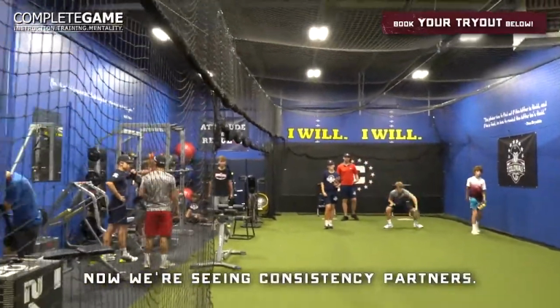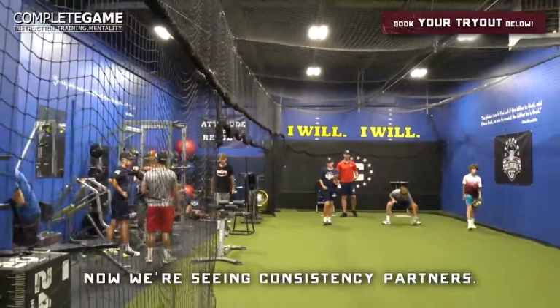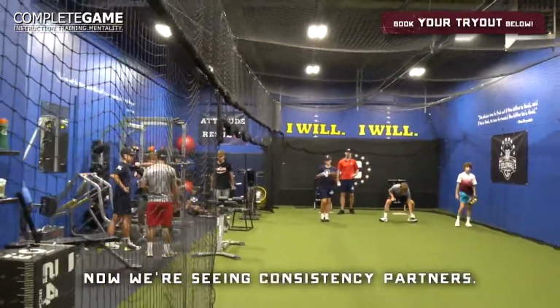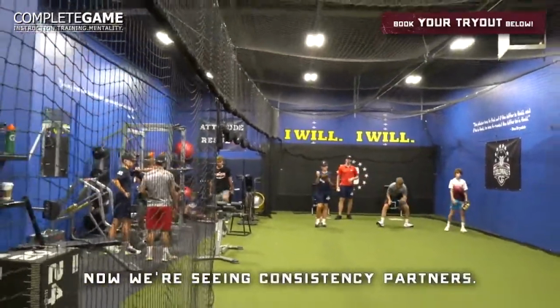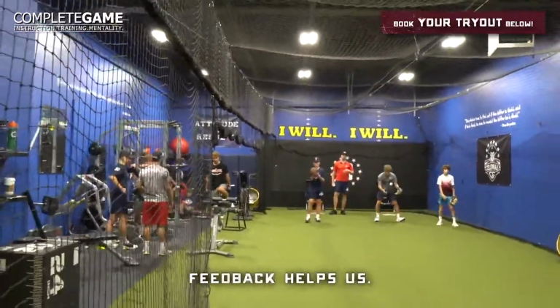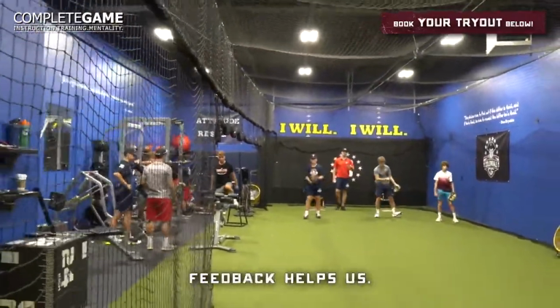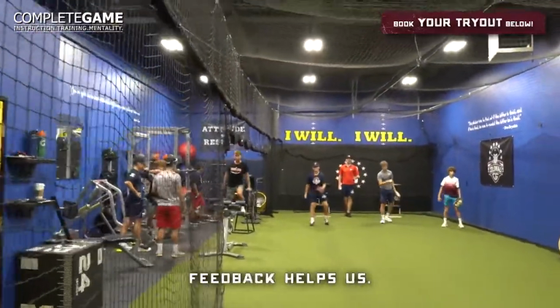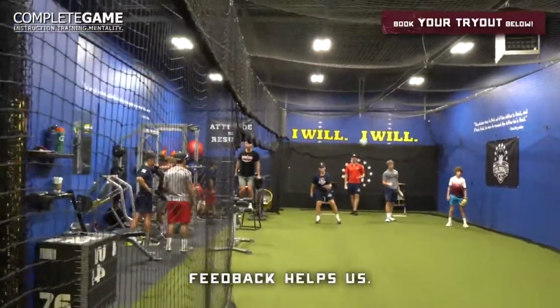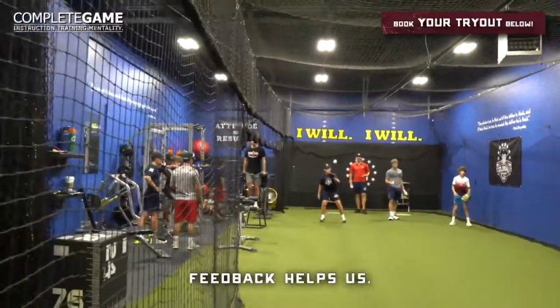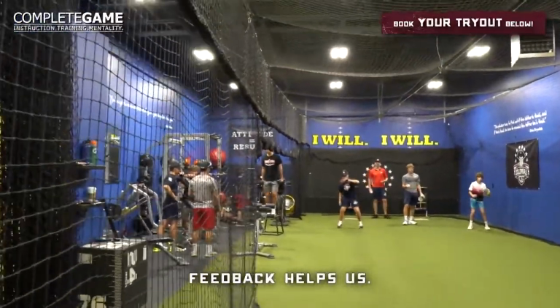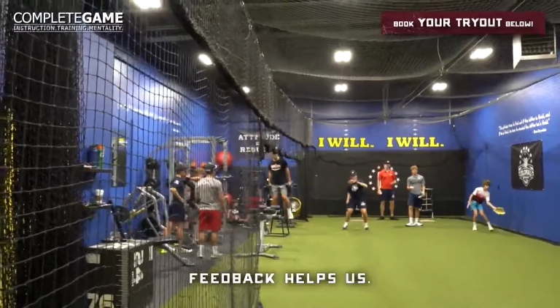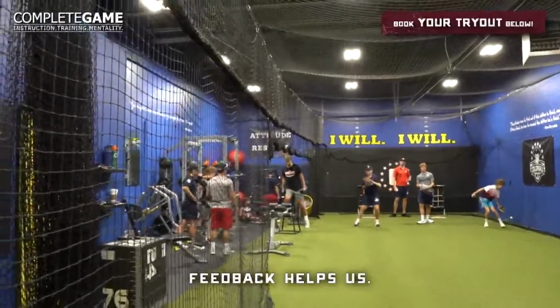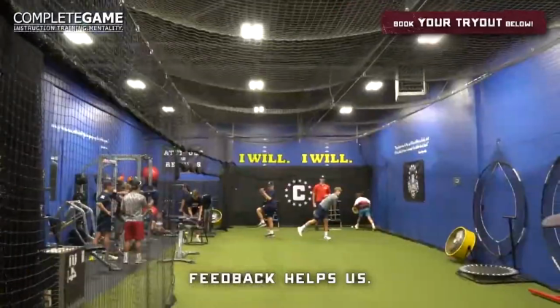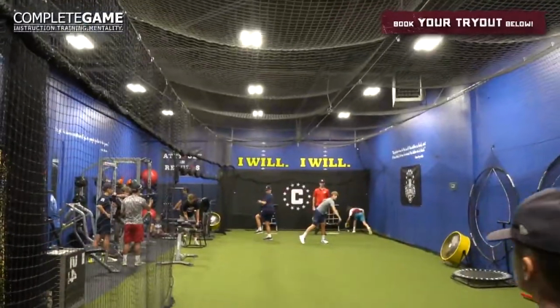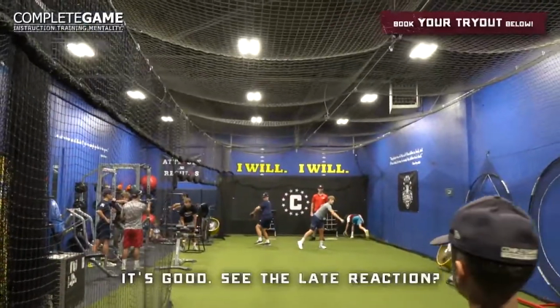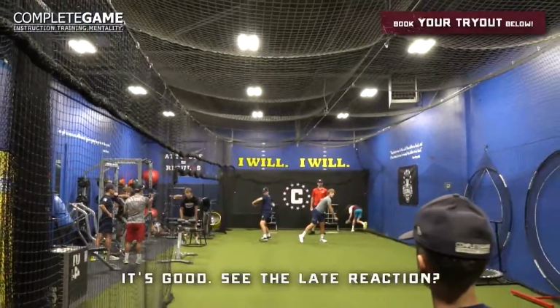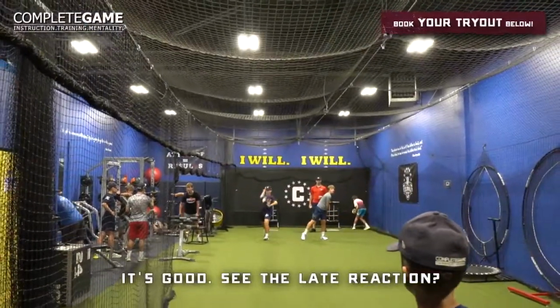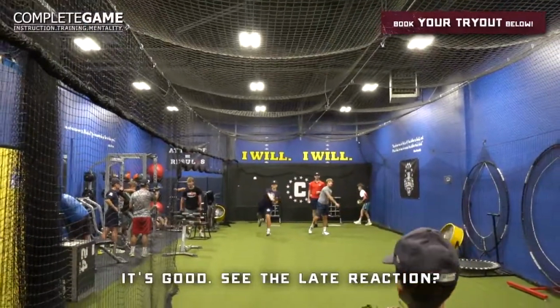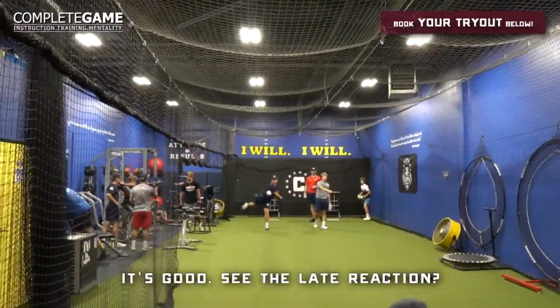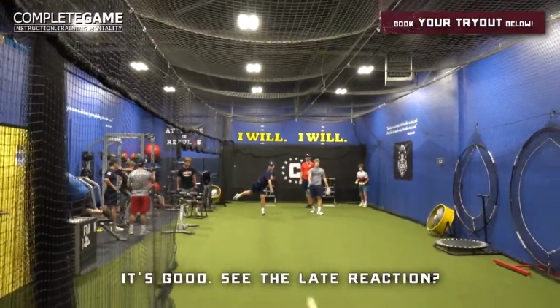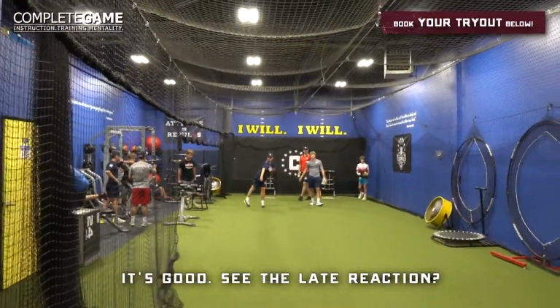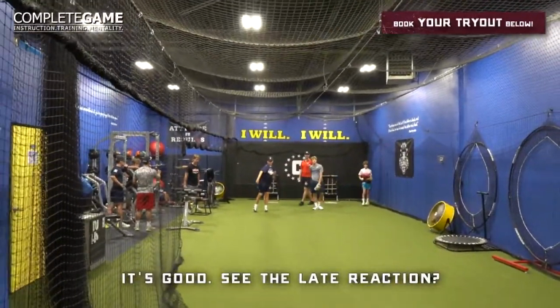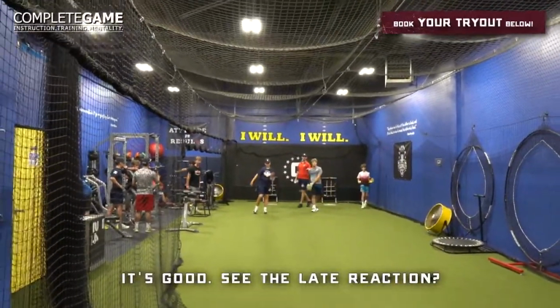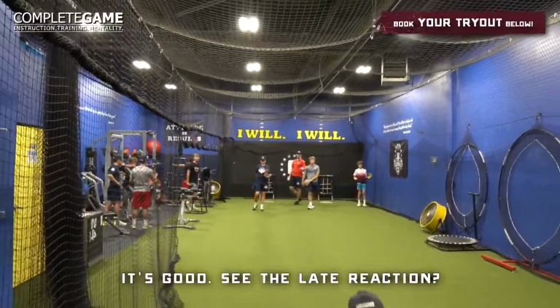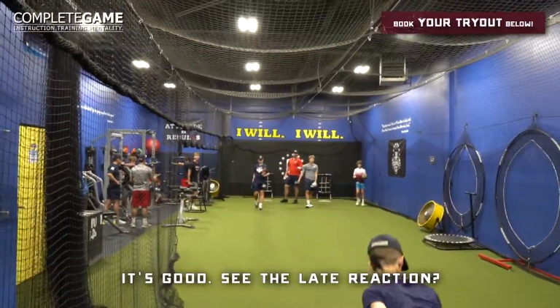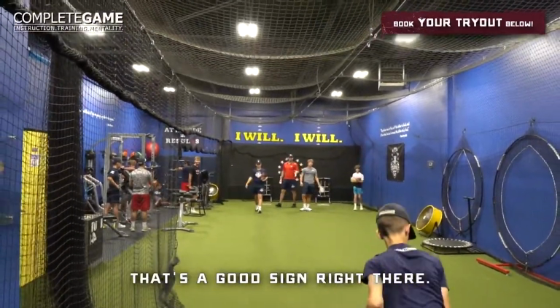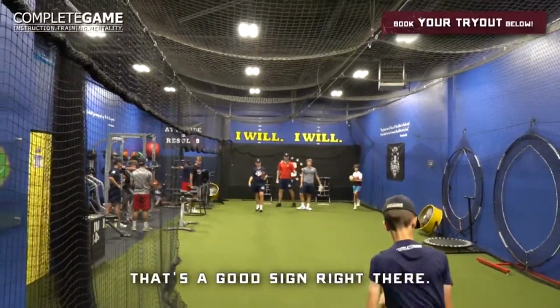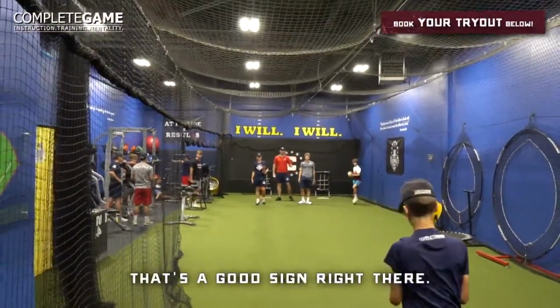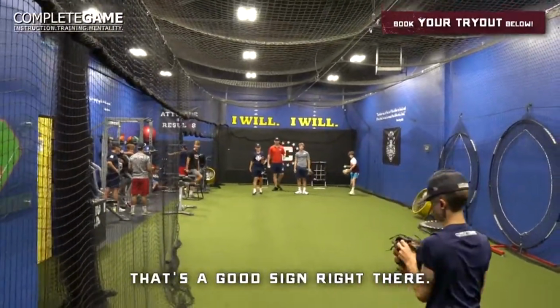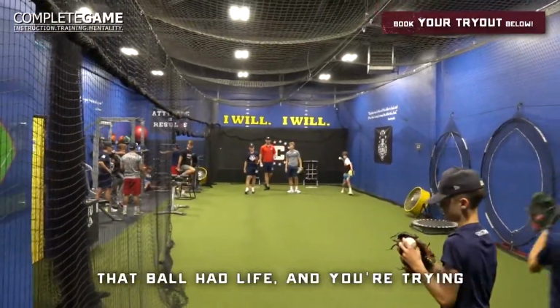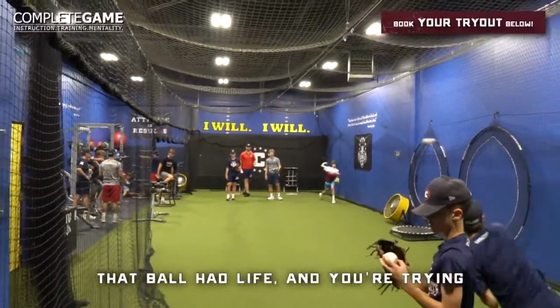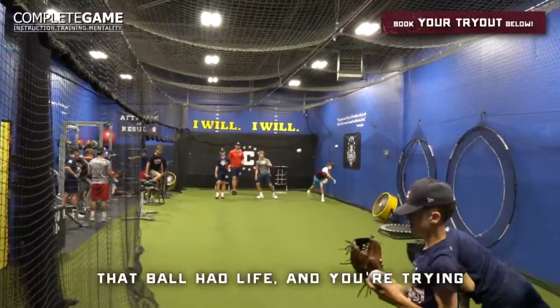Partners, feedback helps. See the late reaction? That's a good sign right there. That ball had life.